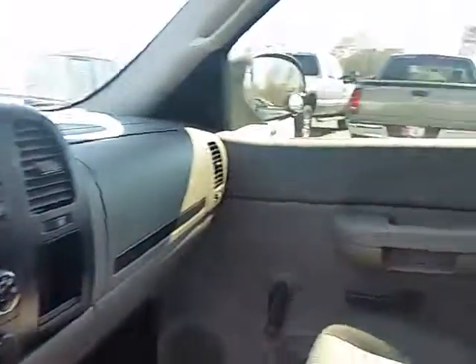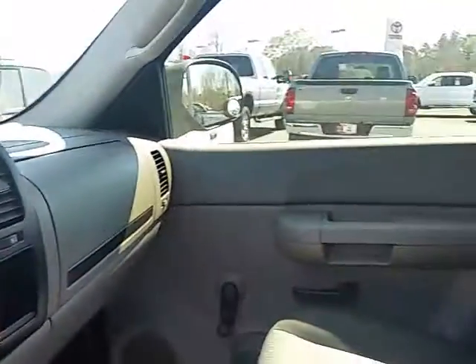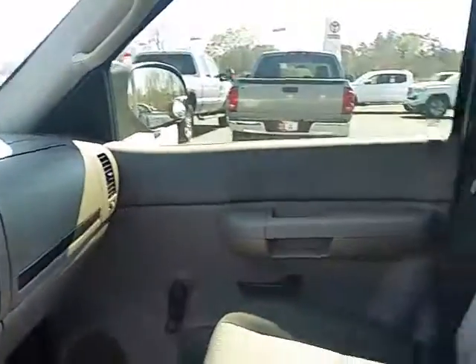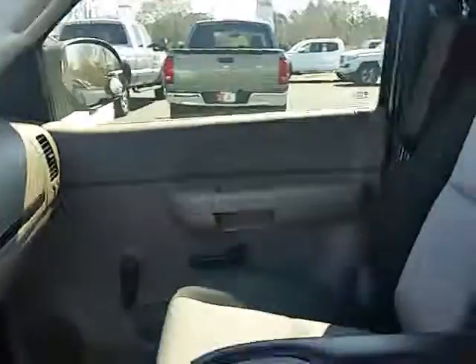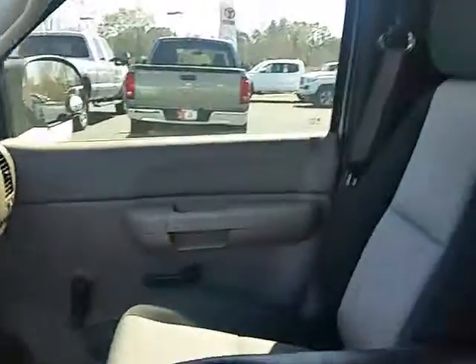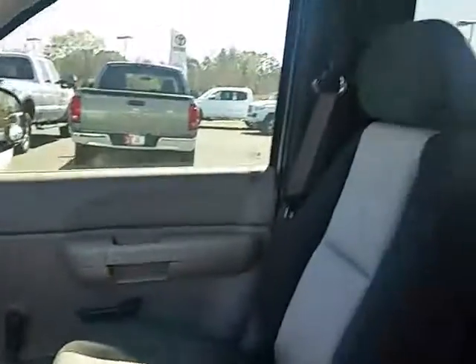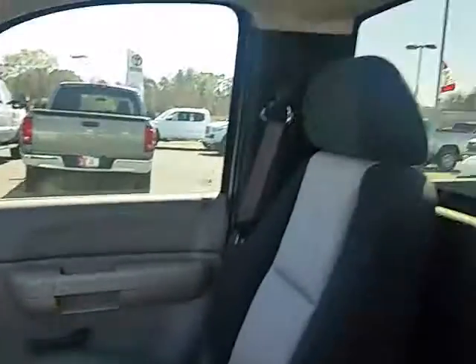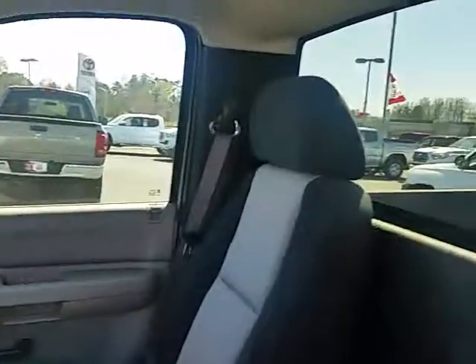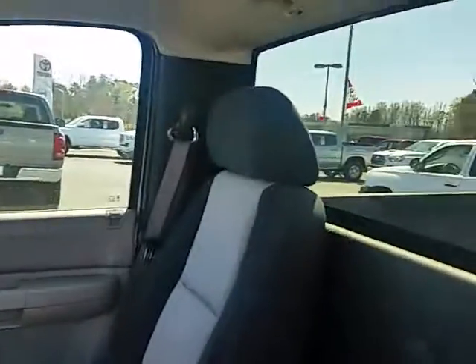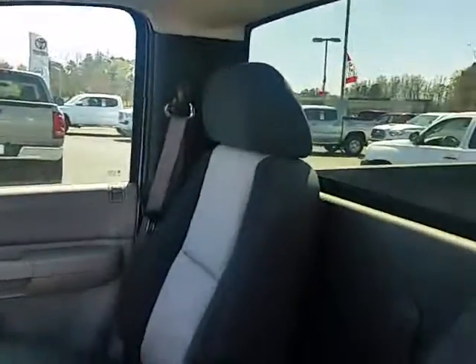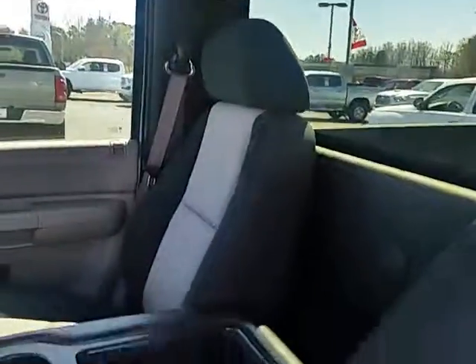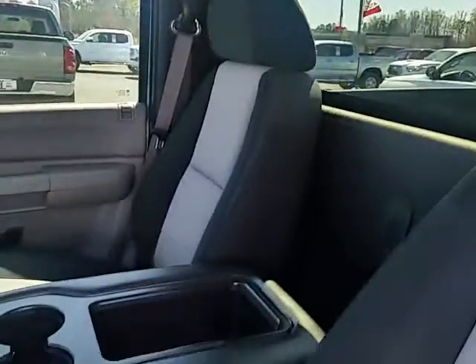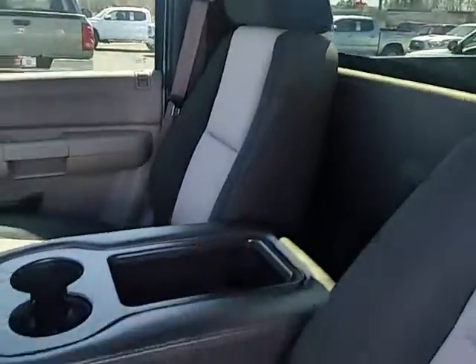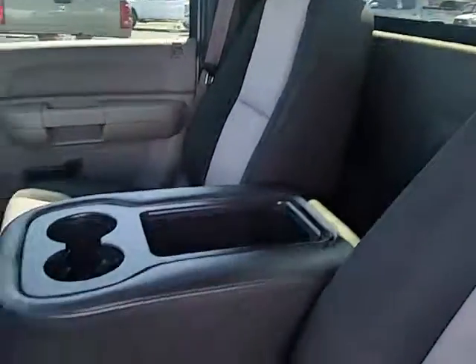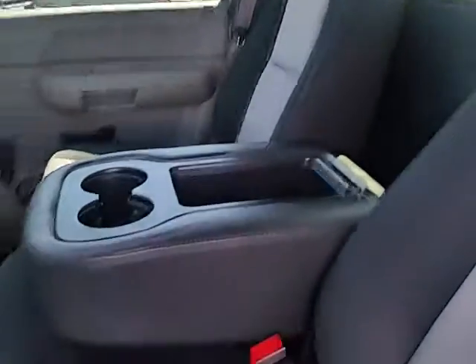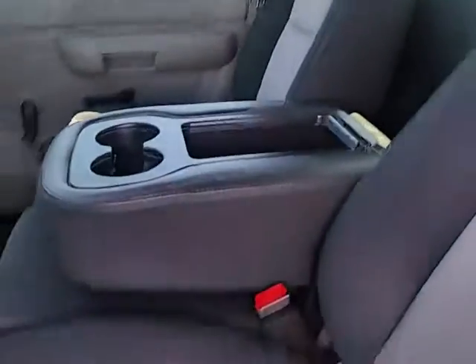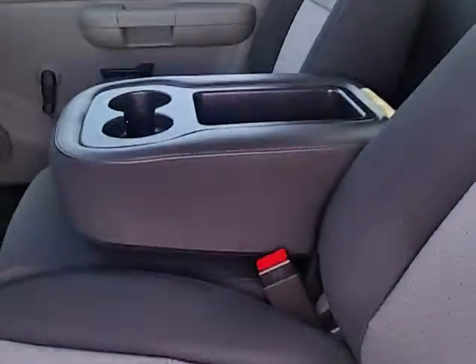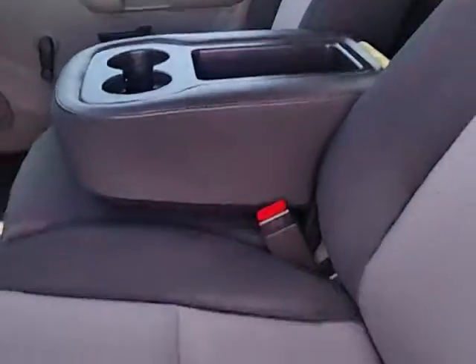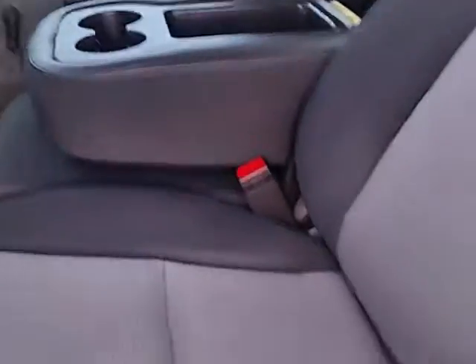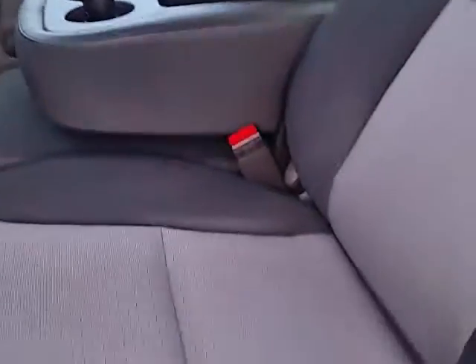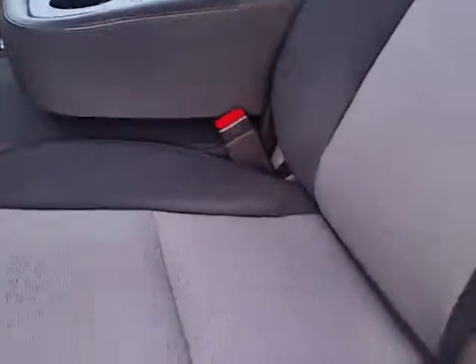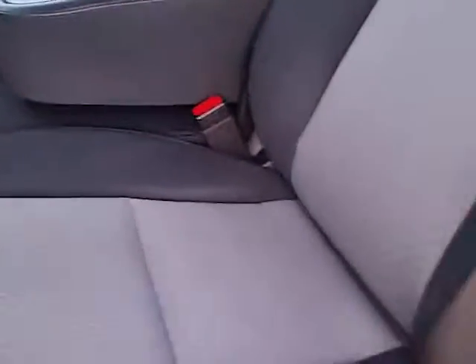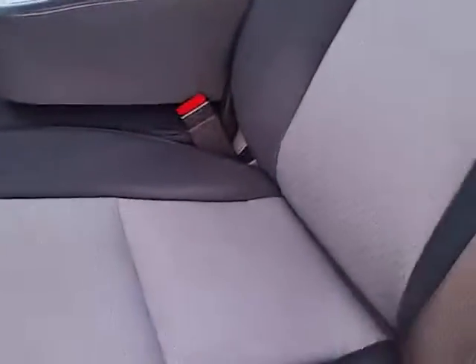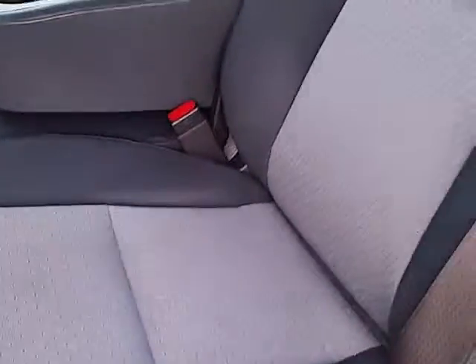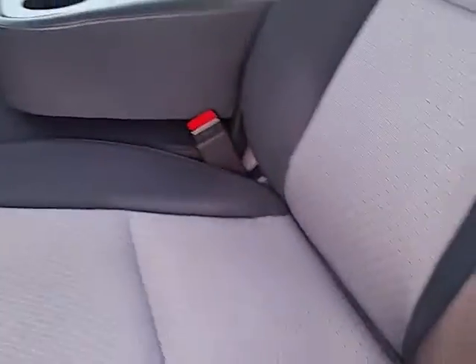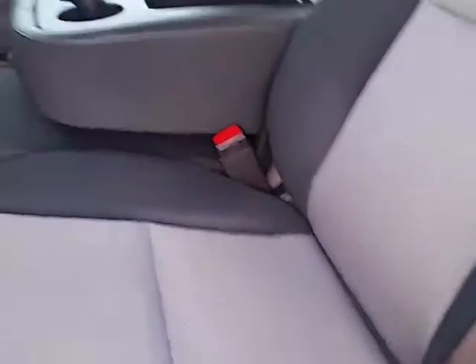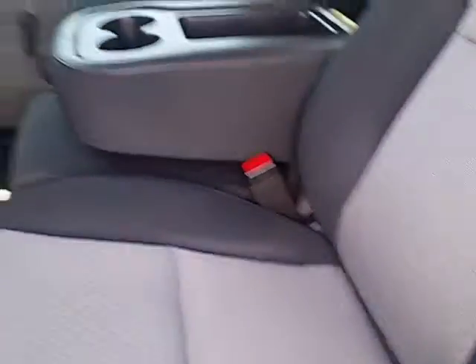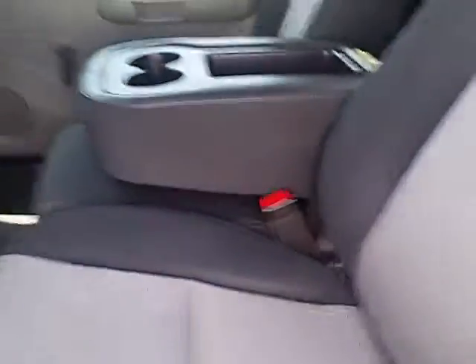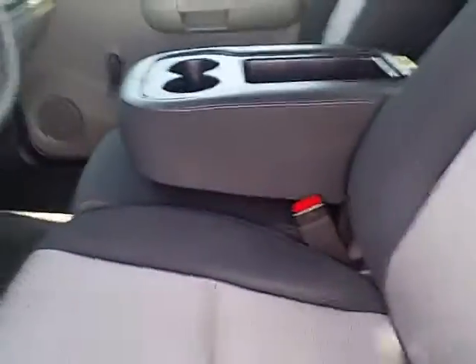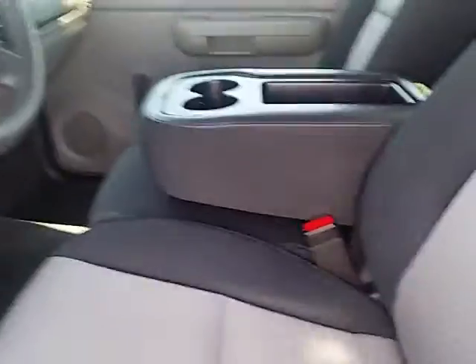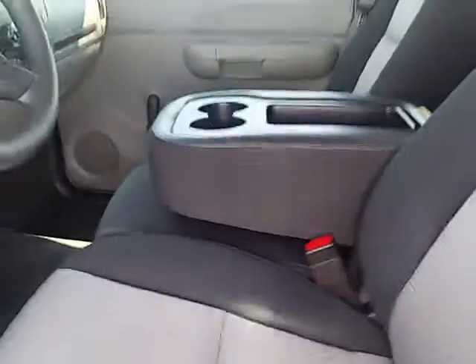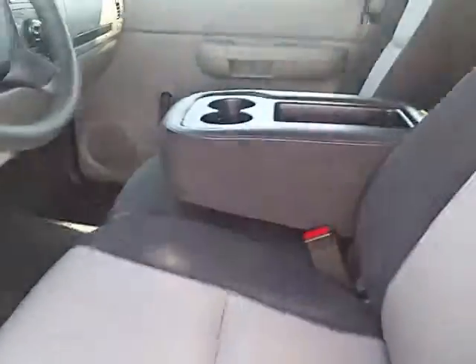Remember, there were only about 75,000 miles on this. It does have cloth seats — it's not a vinyl seat.